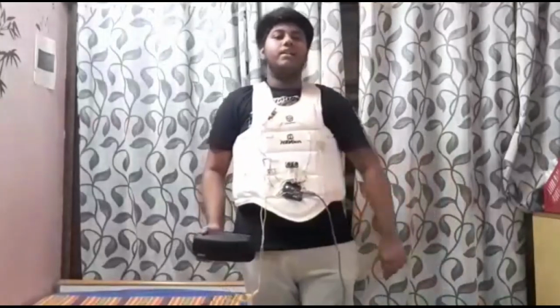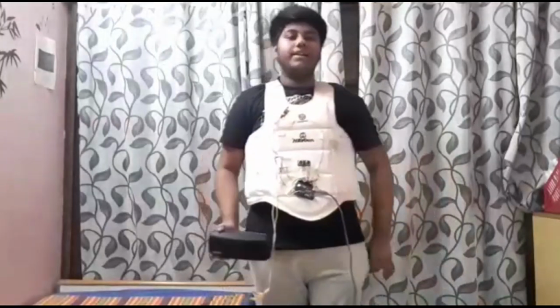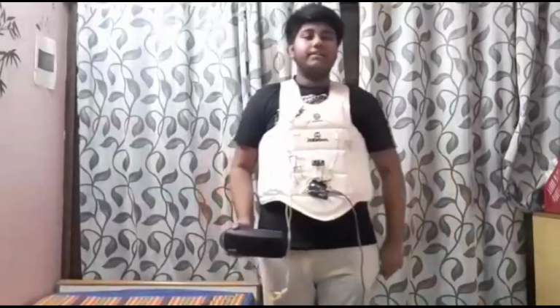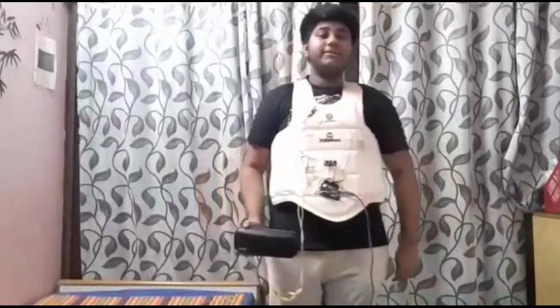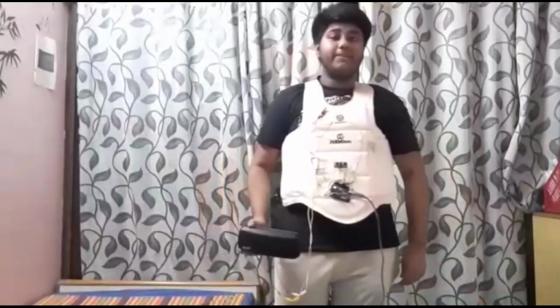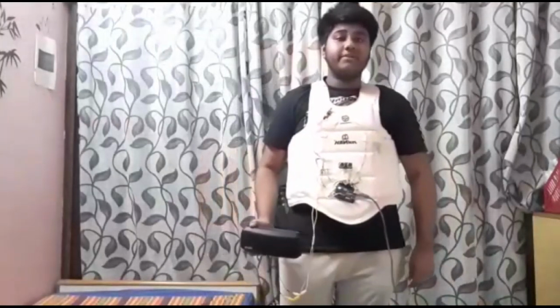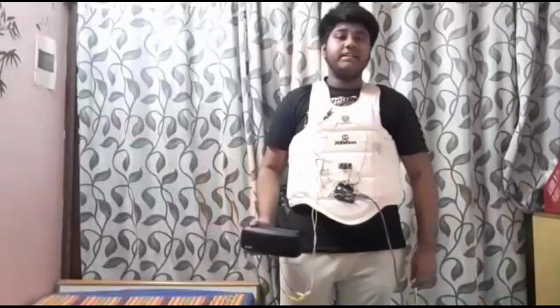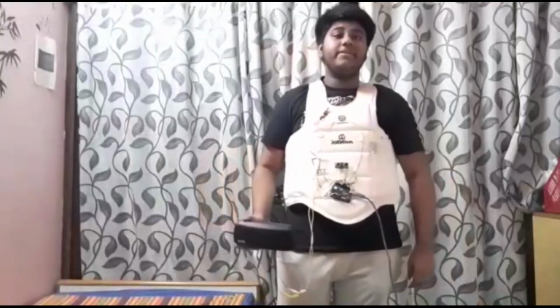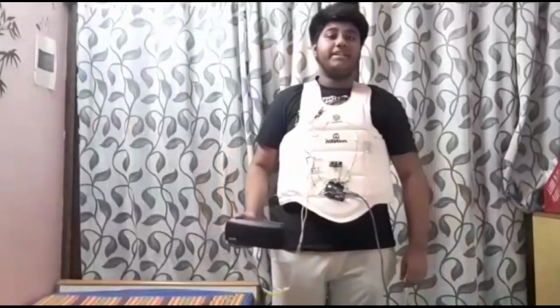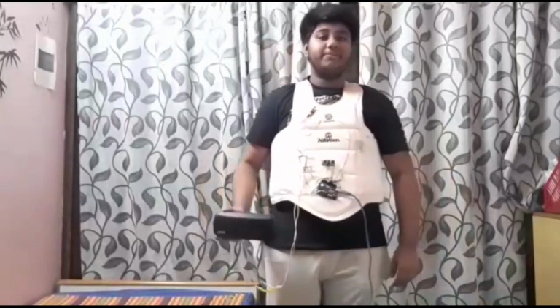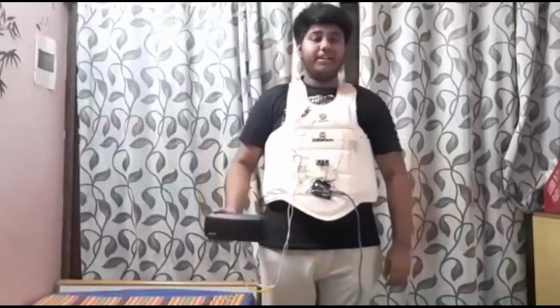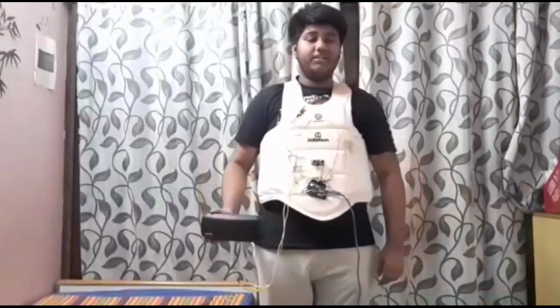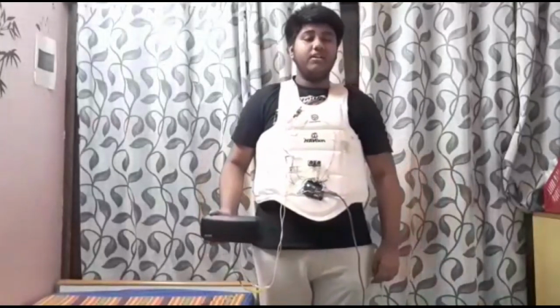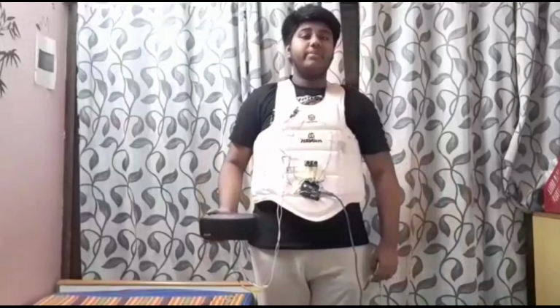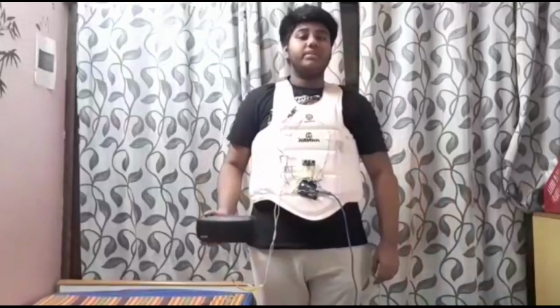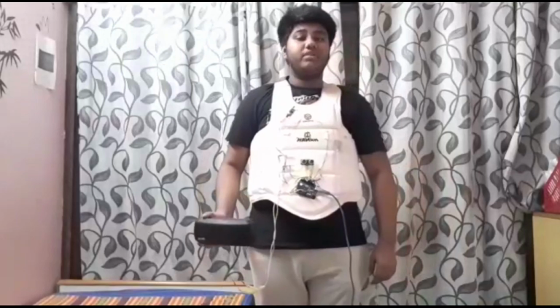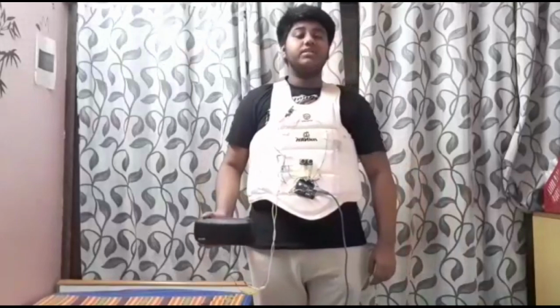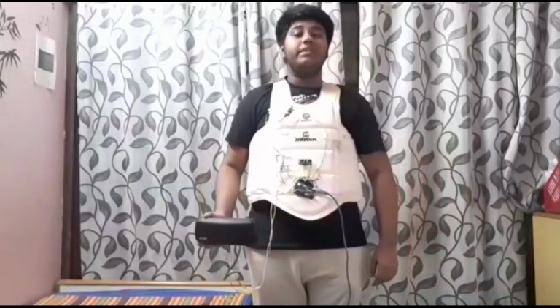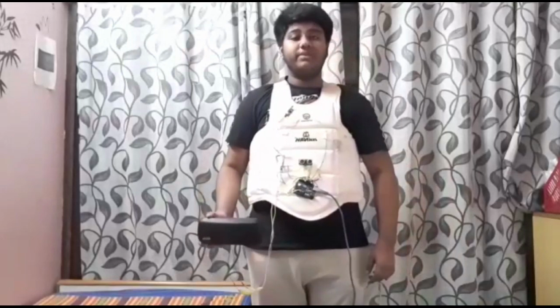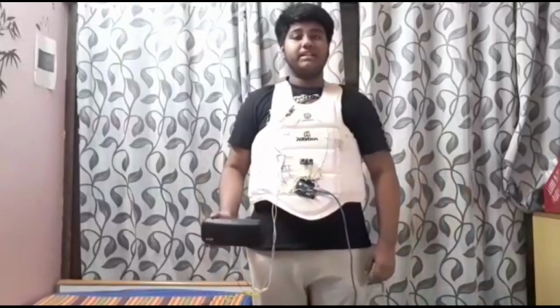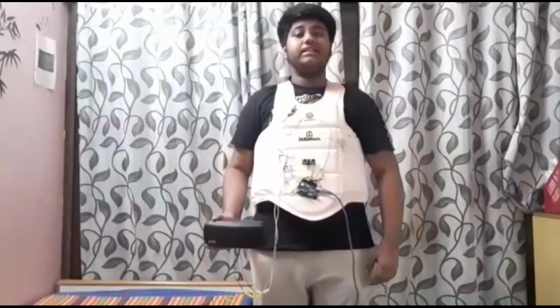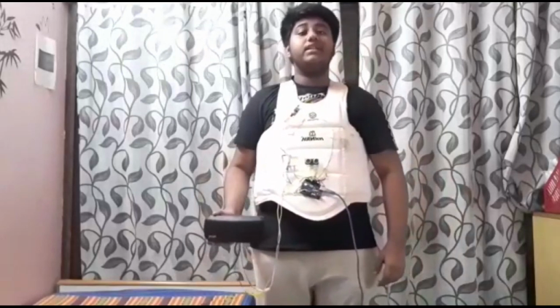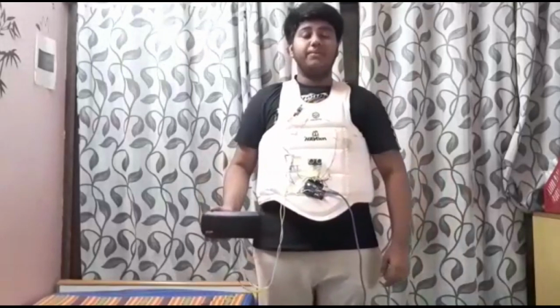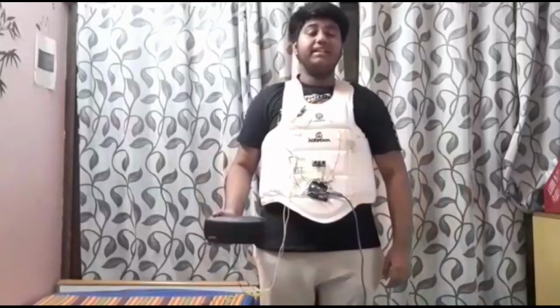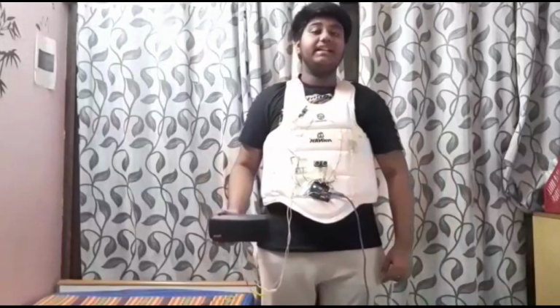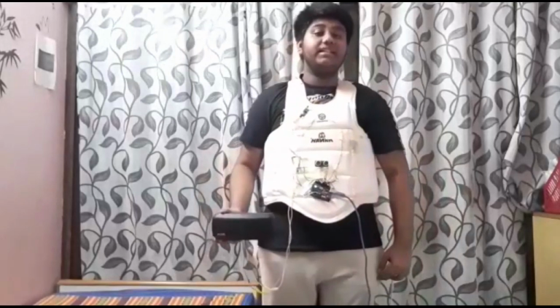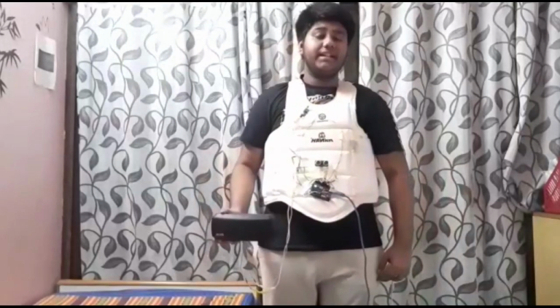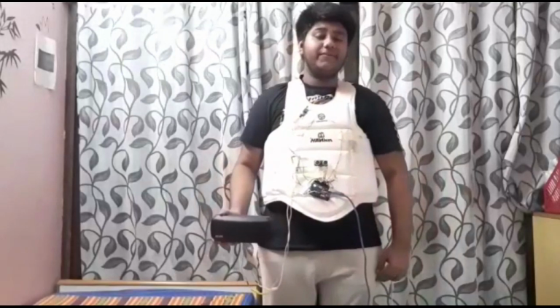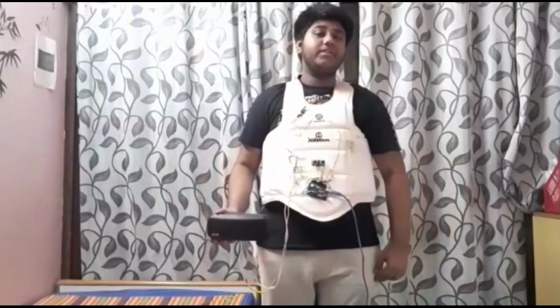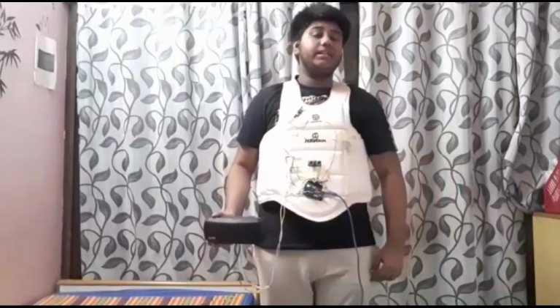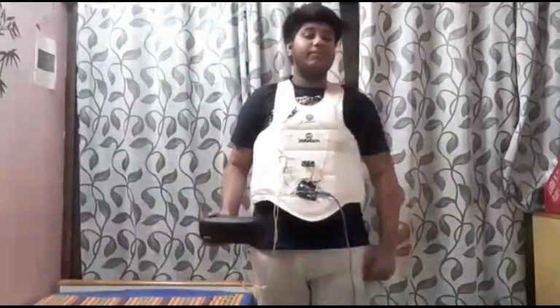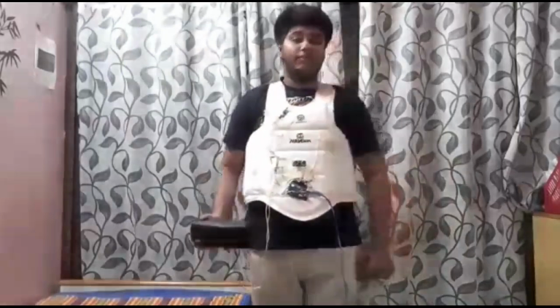Here, to demonstrate I'm using a speaker, but the person who uses it will get a headphone or earphone.